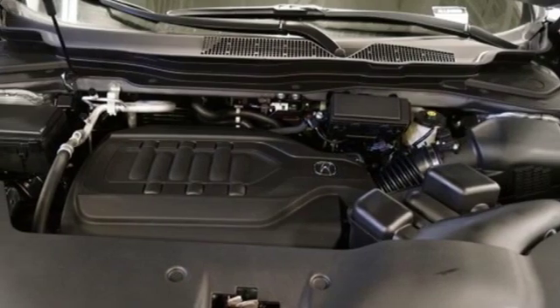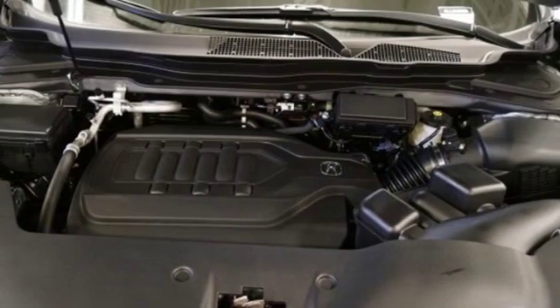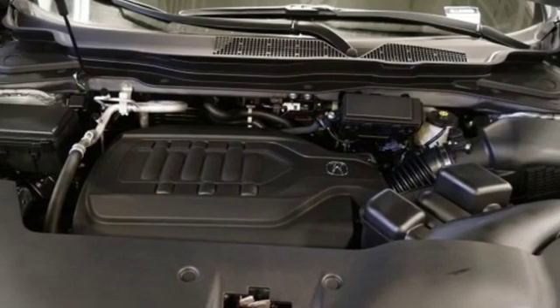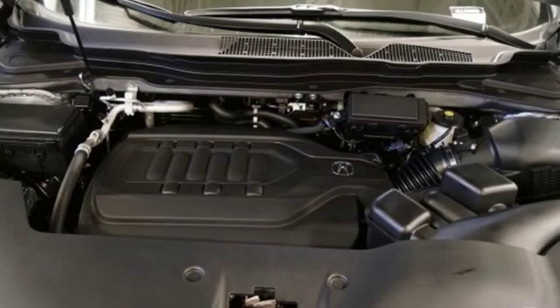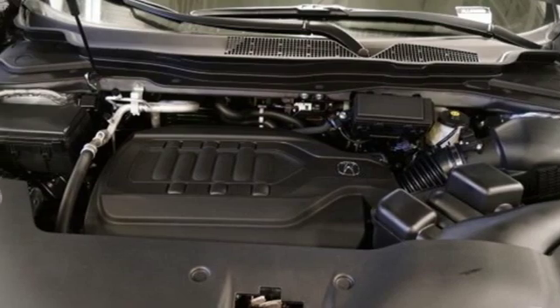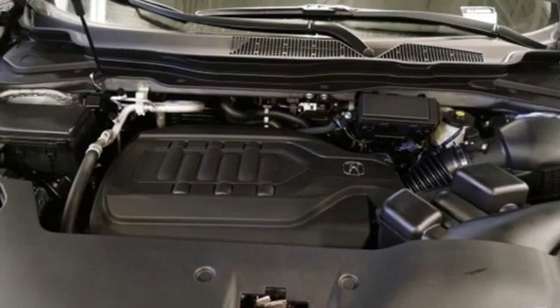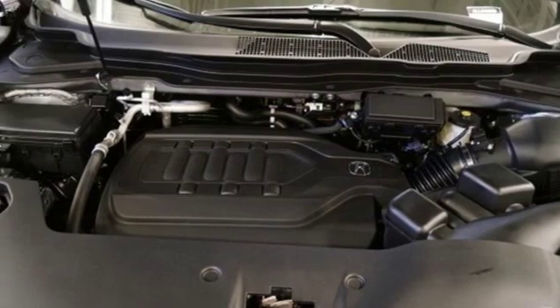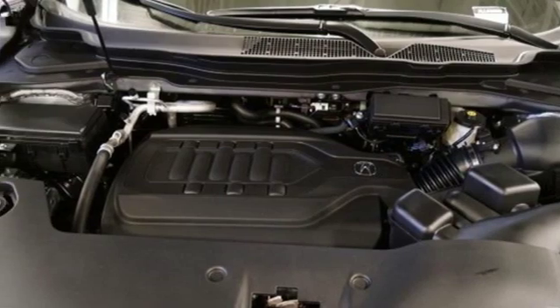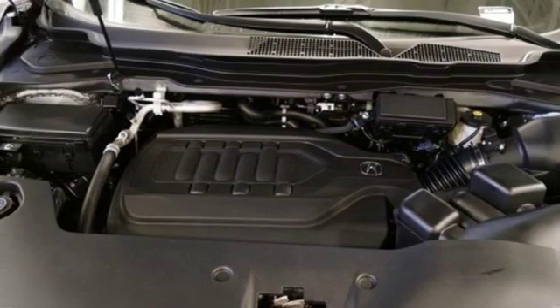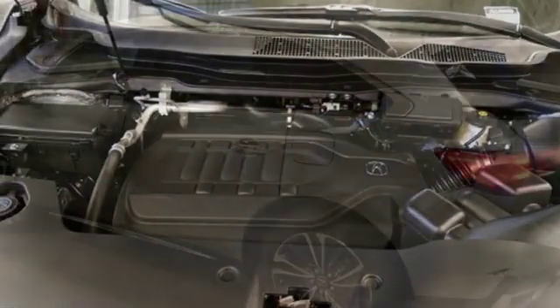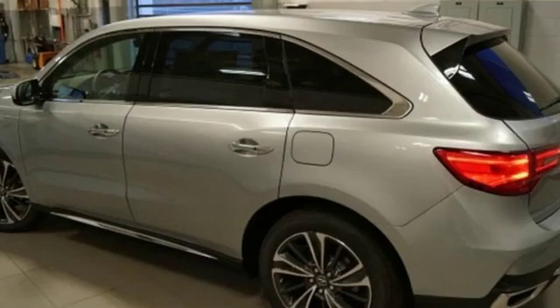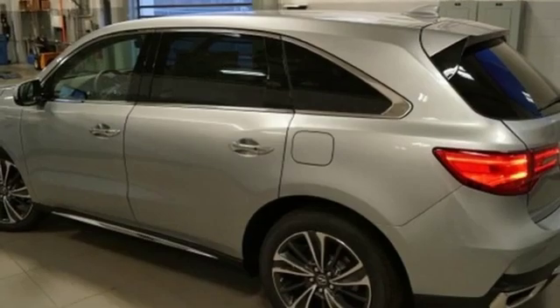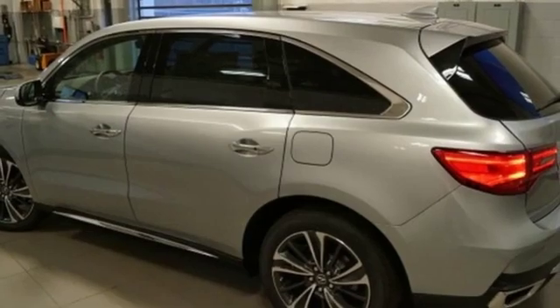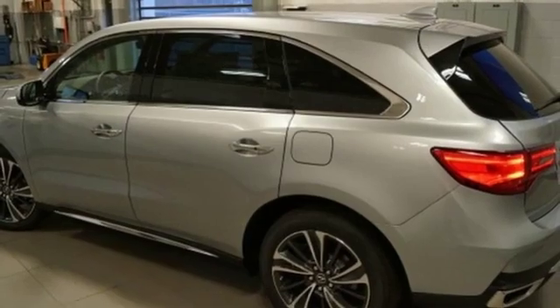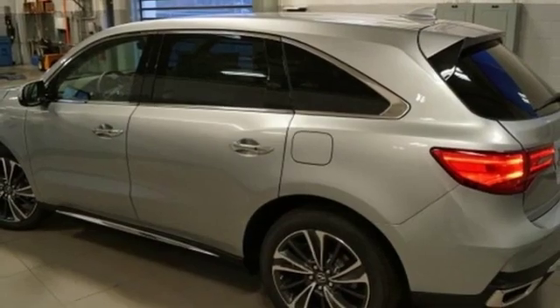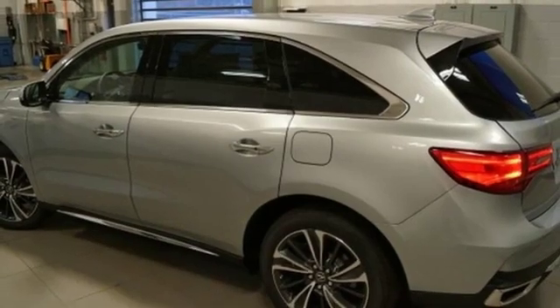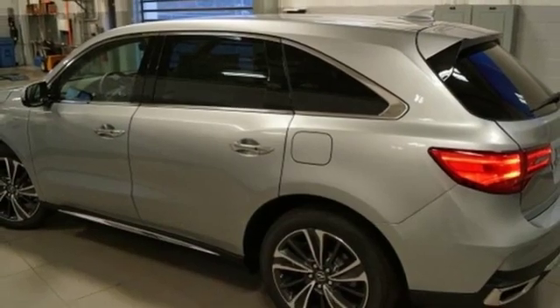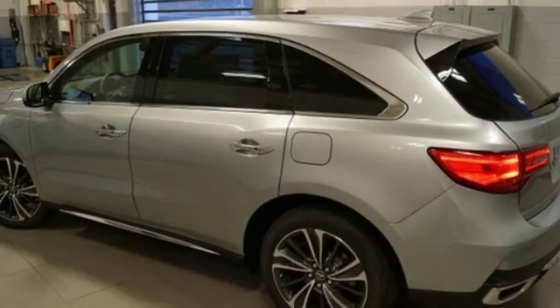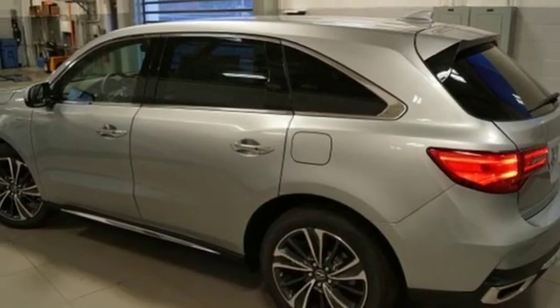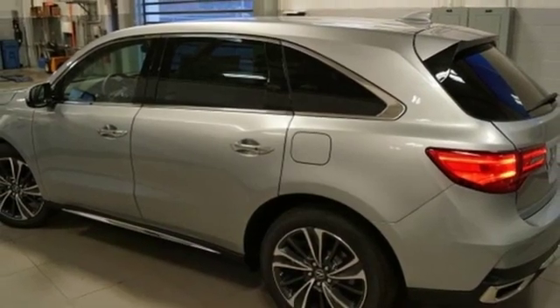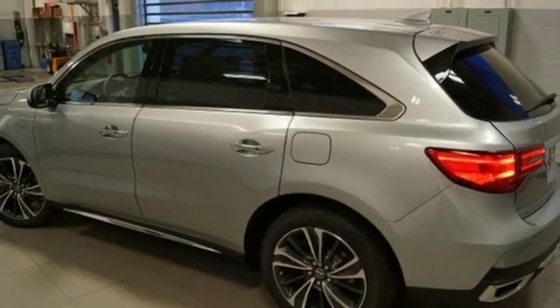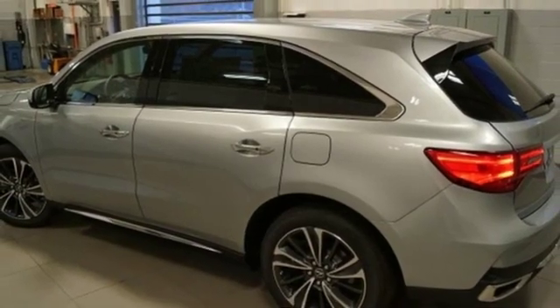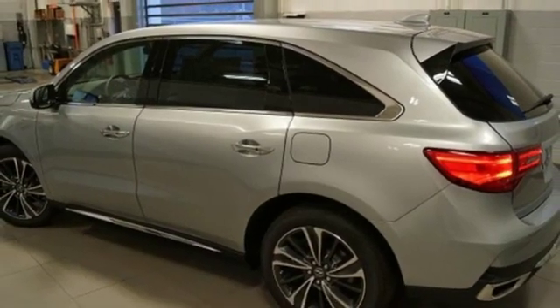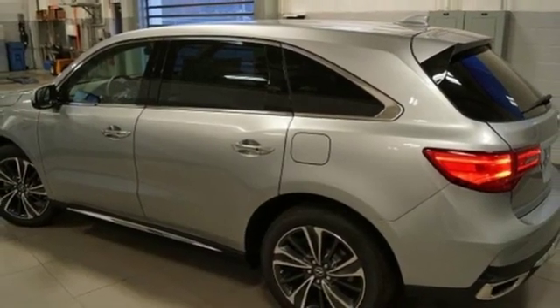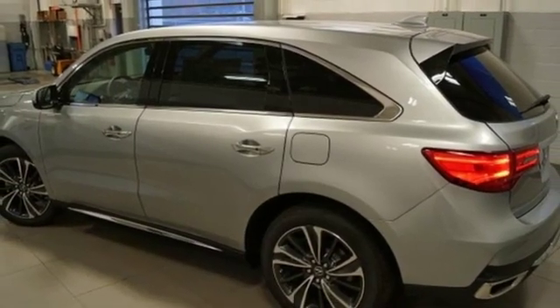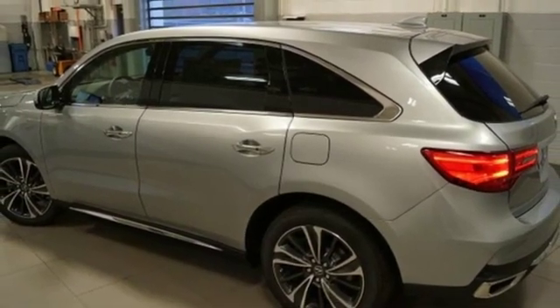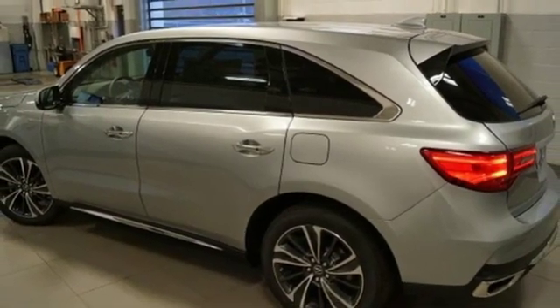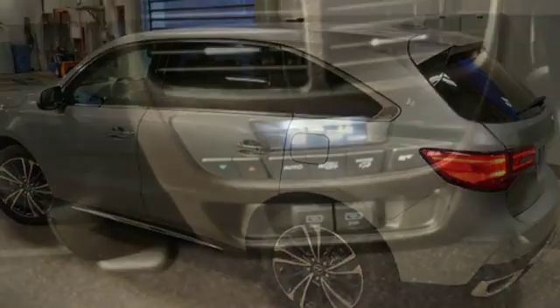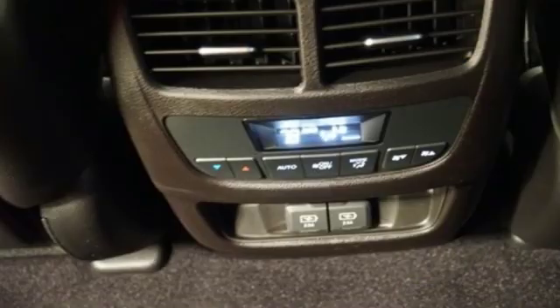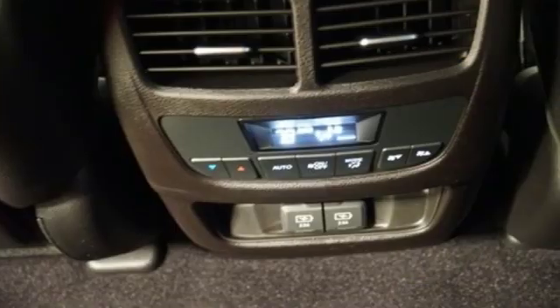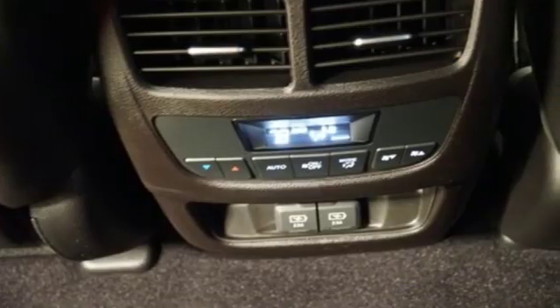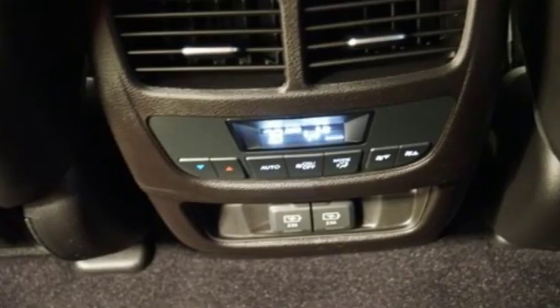V6 engine. Power sliding and tilting sunroof. Gas pressurized shocks. And automatic transmission.